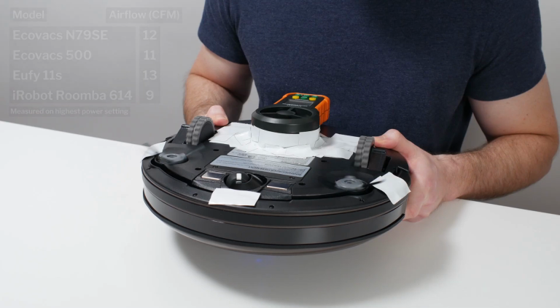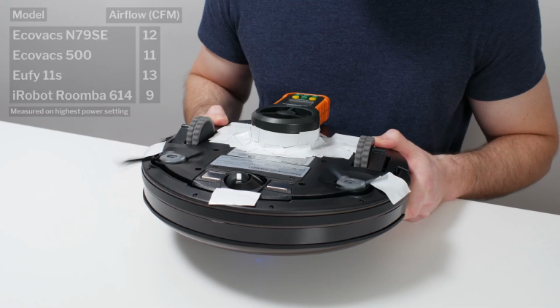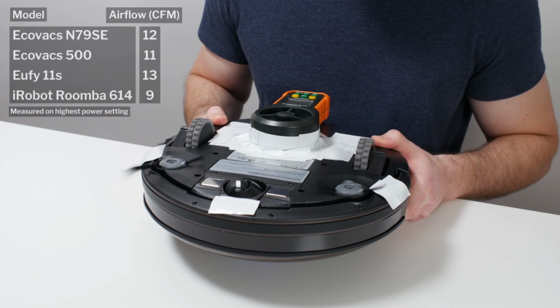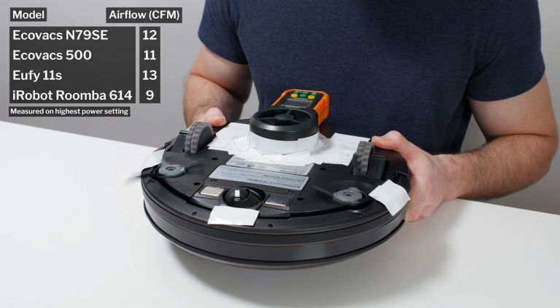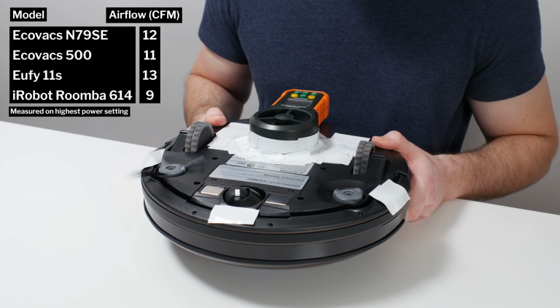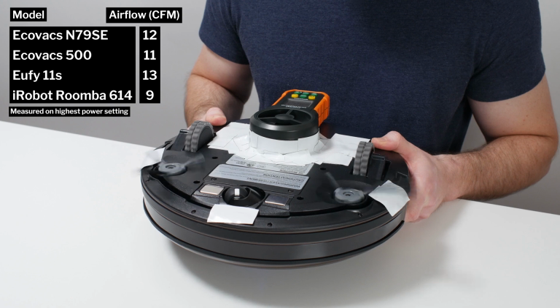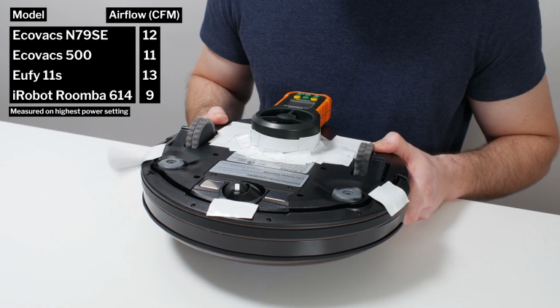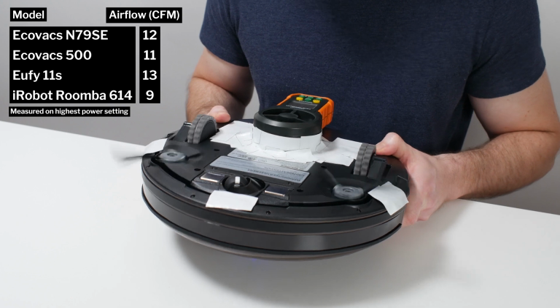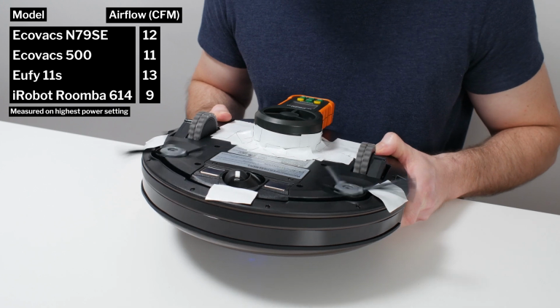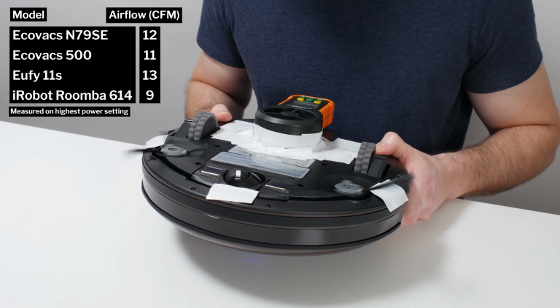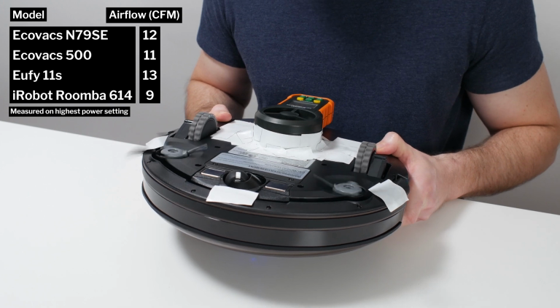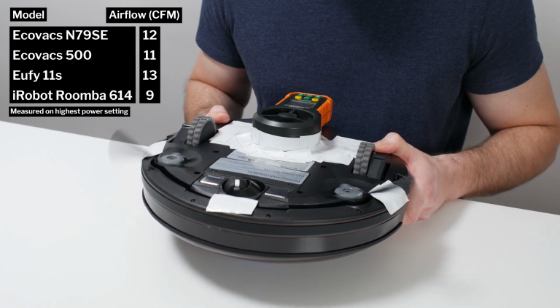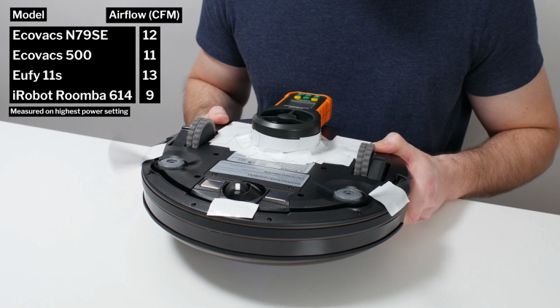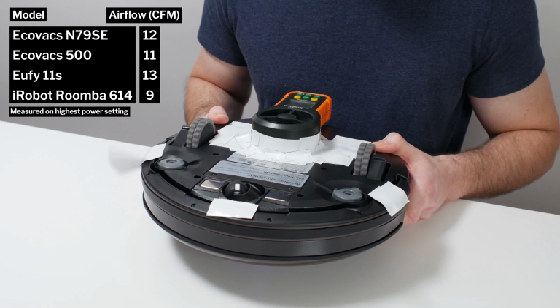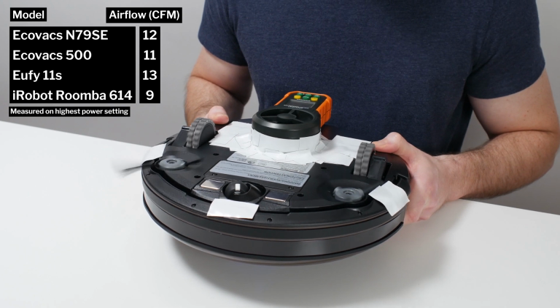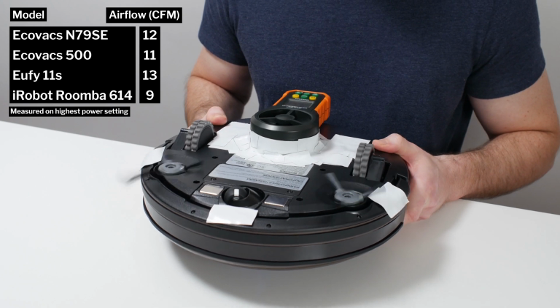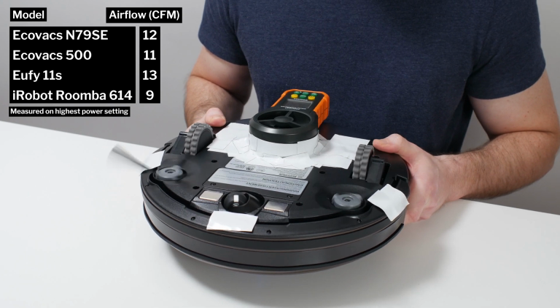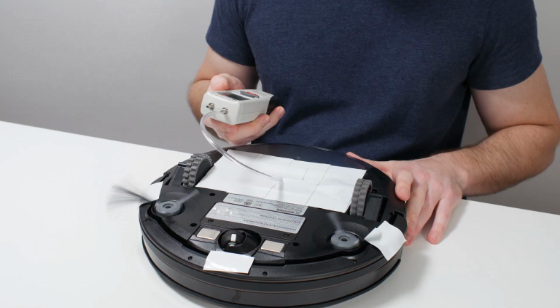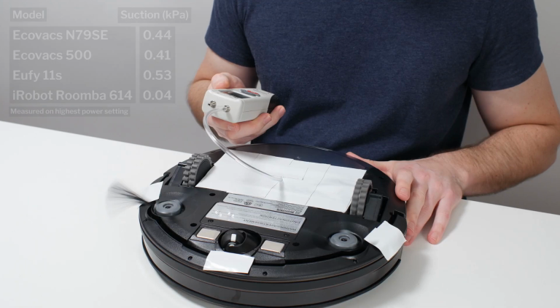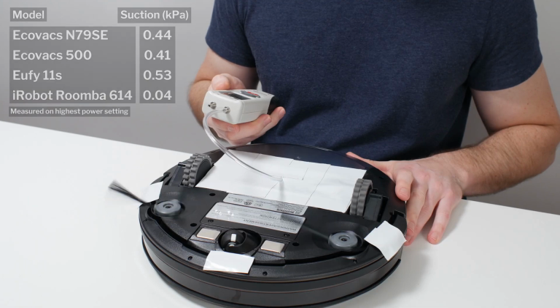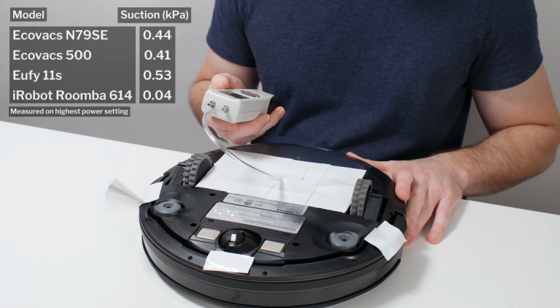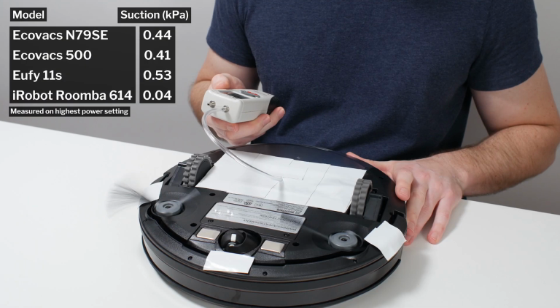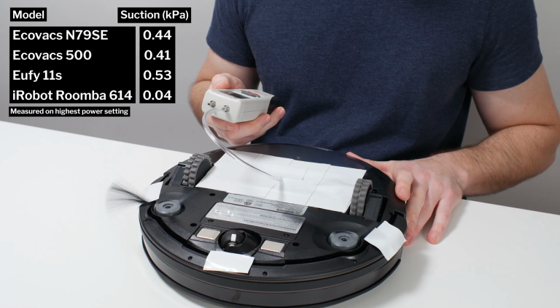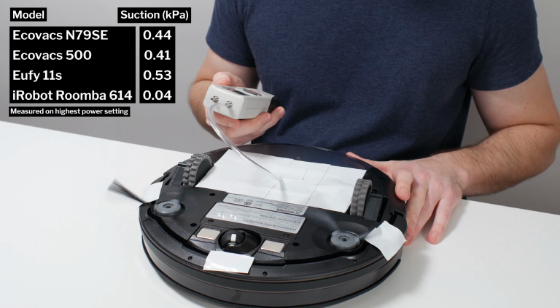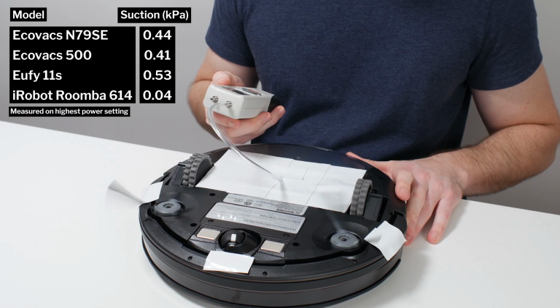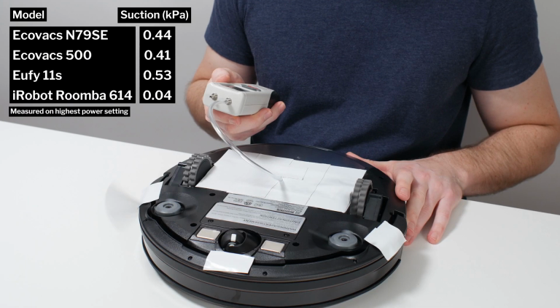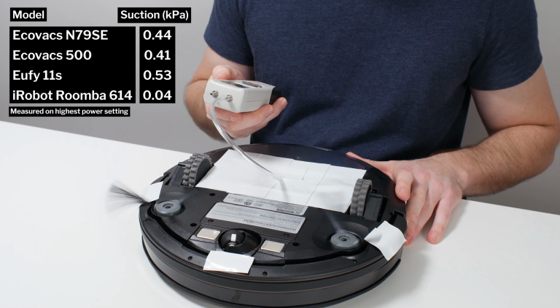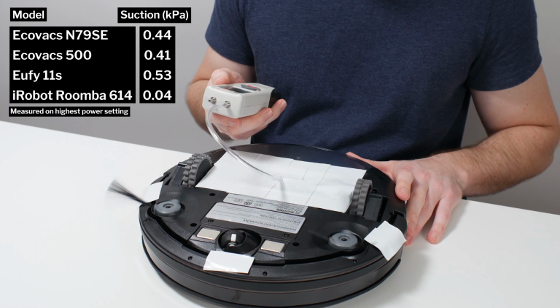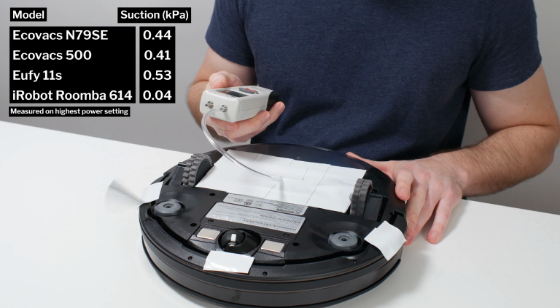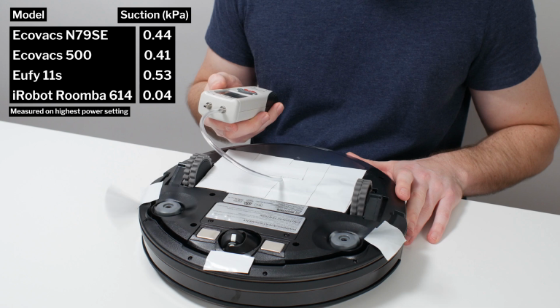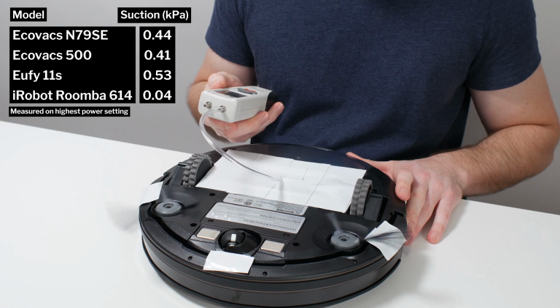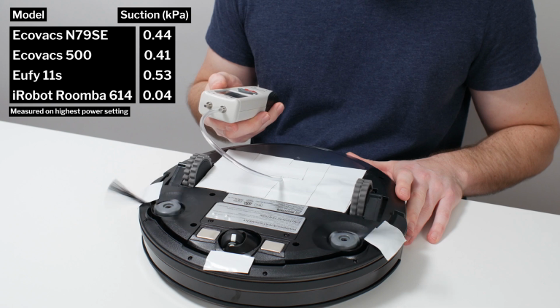The N79-SE's airflow was measured at 12 CFM. Its suction was measured at 0.44 kPa.